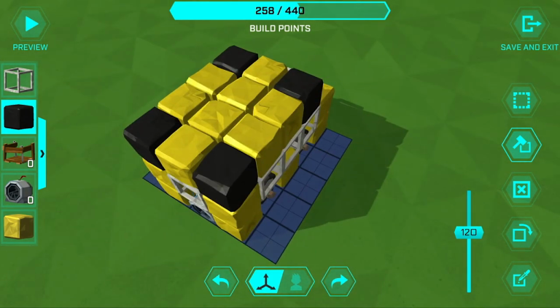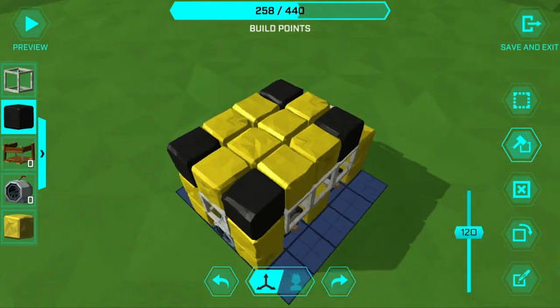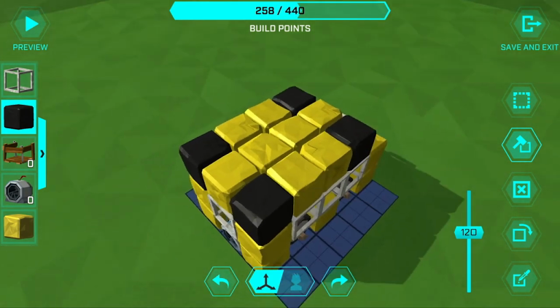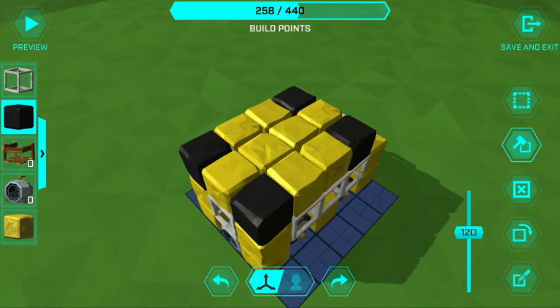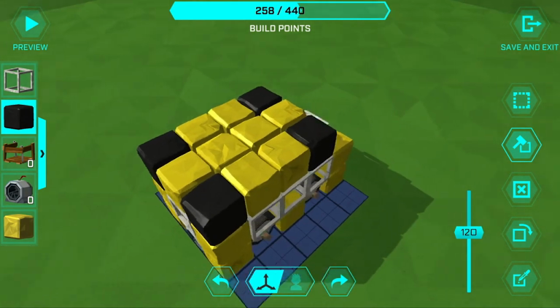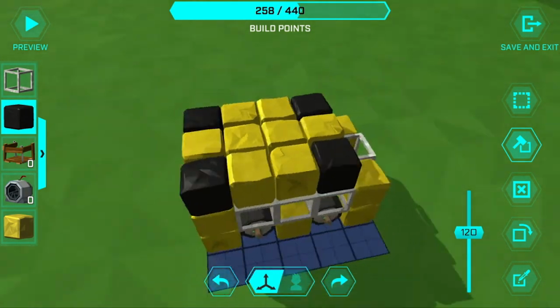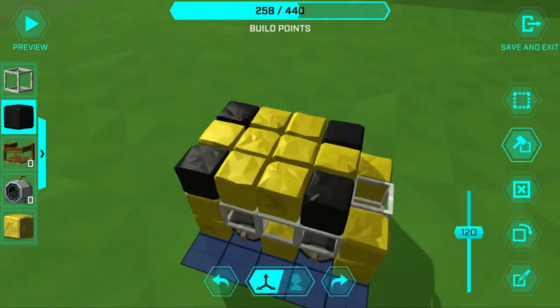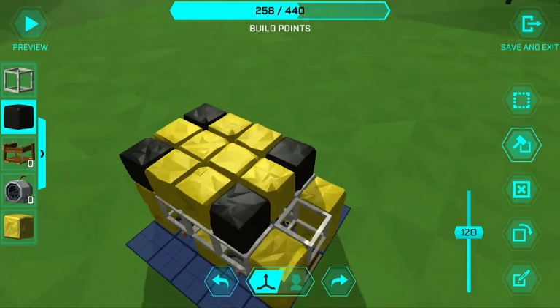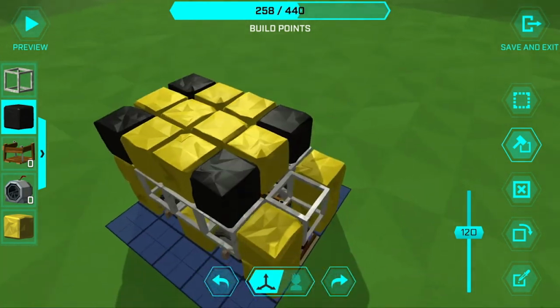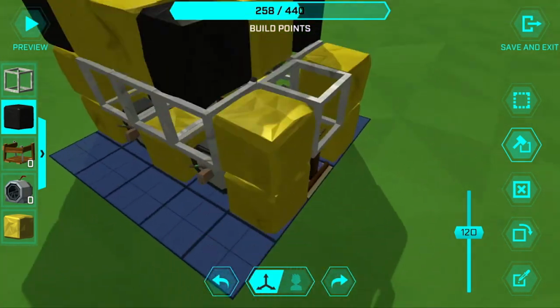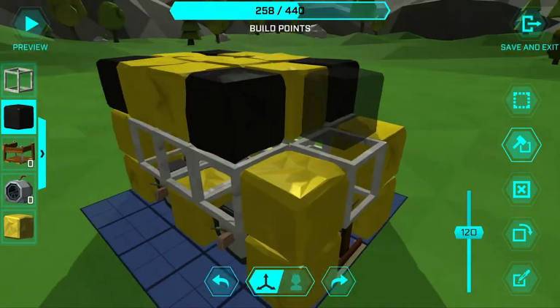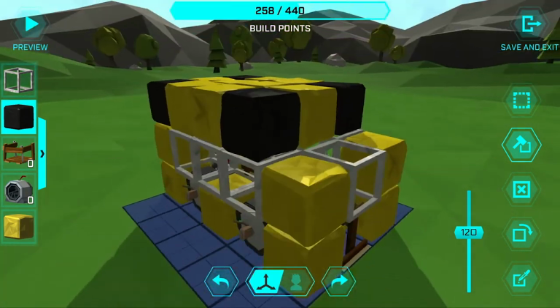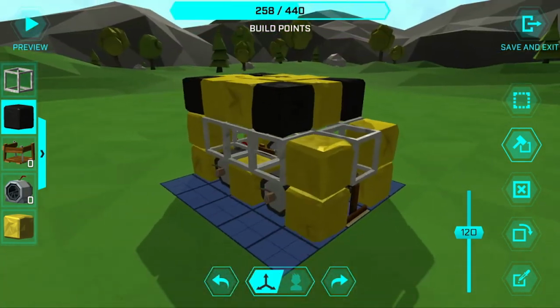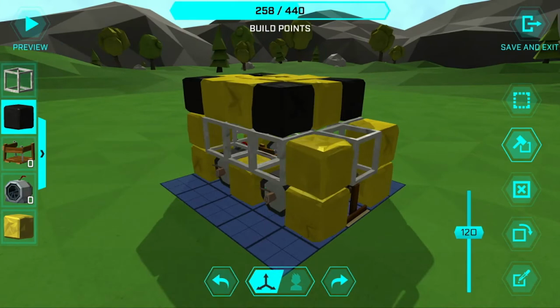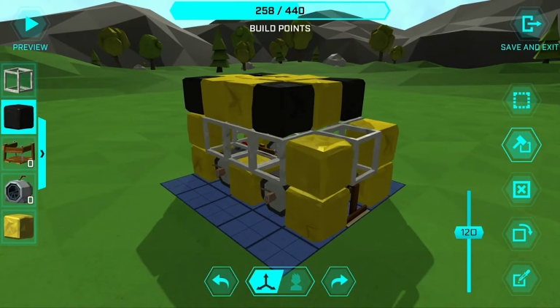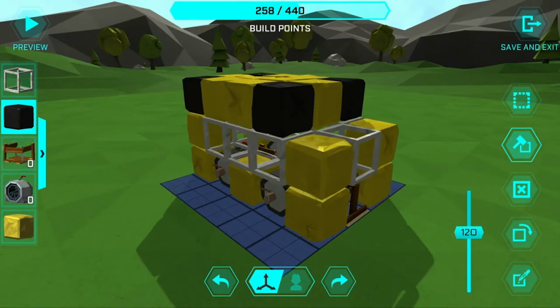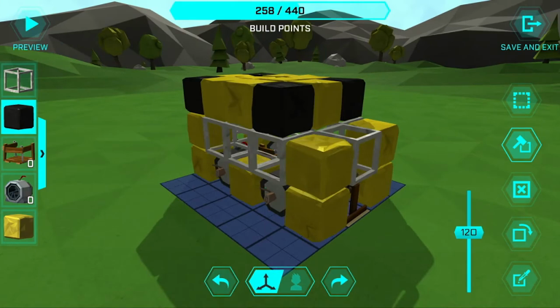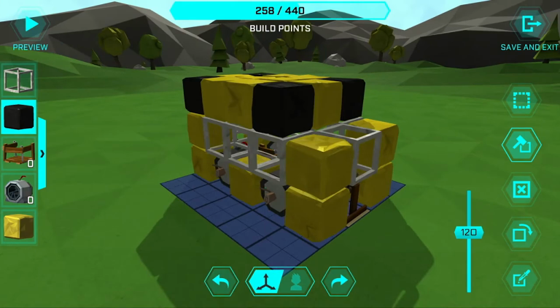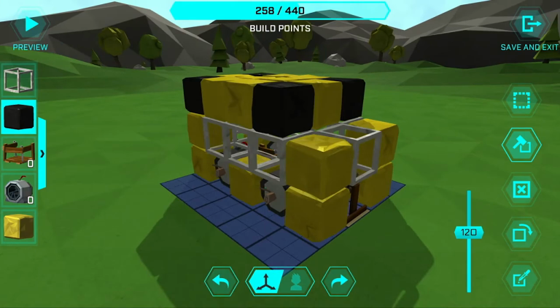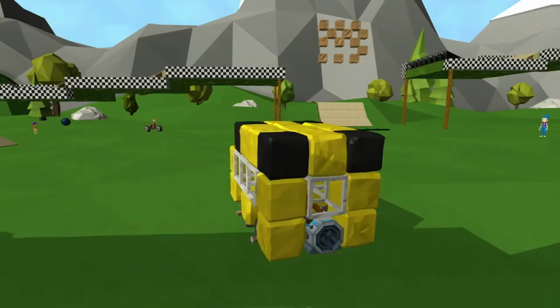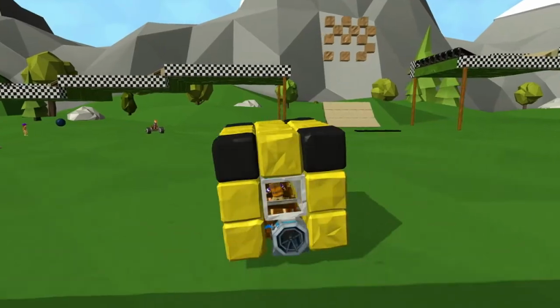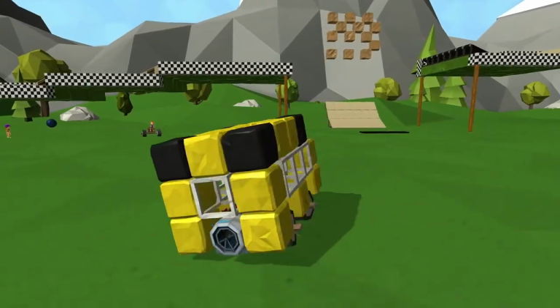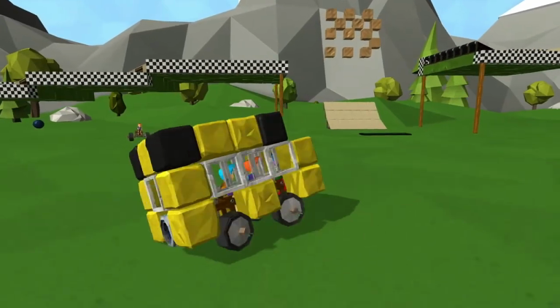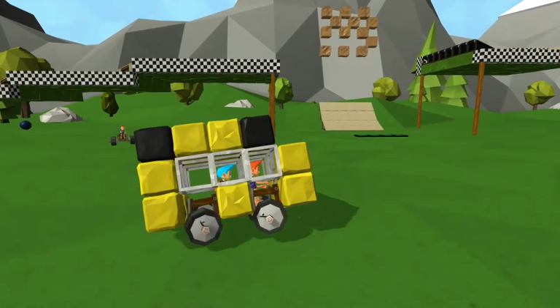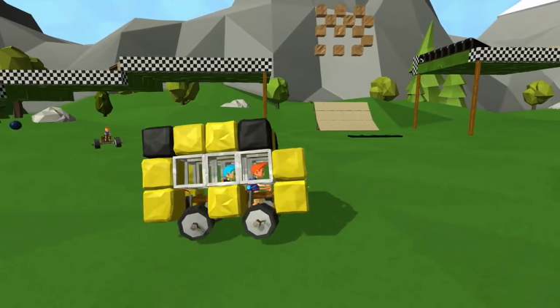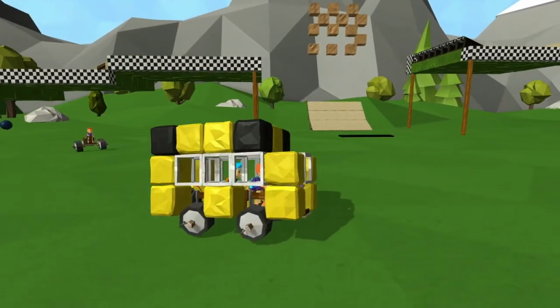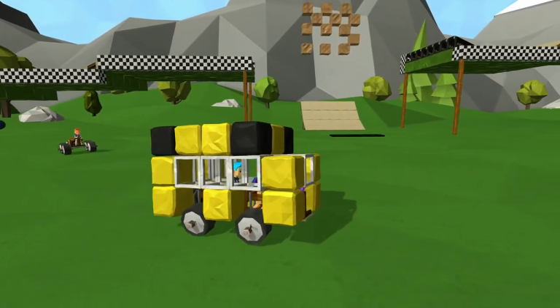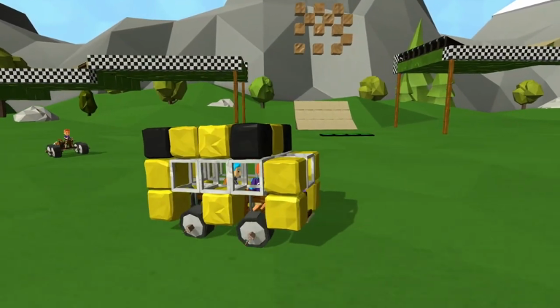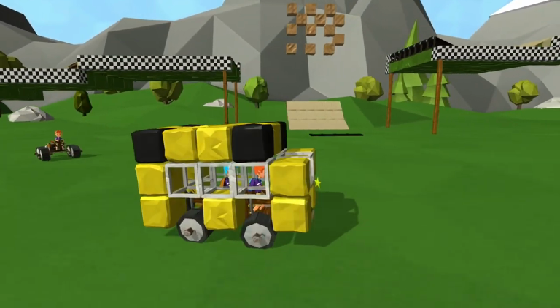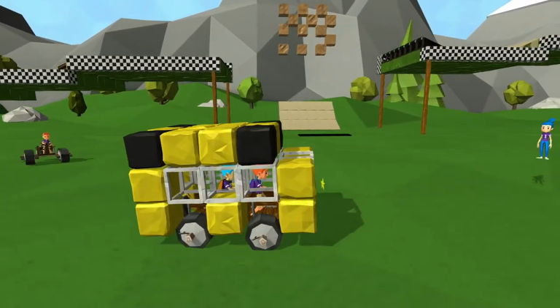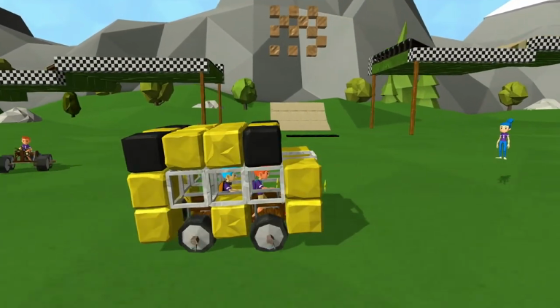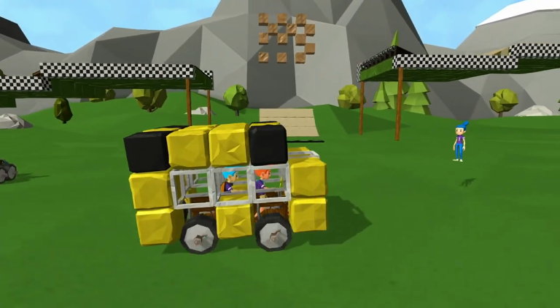And there you go, that's my best attempt at making a bus. Let's take it for a spin in the speedway.